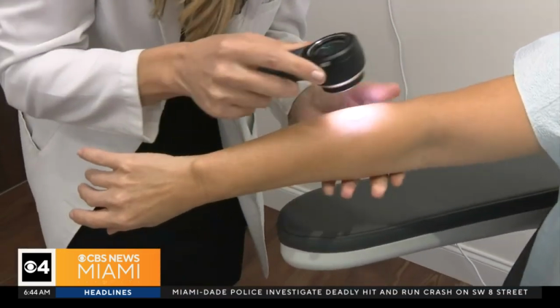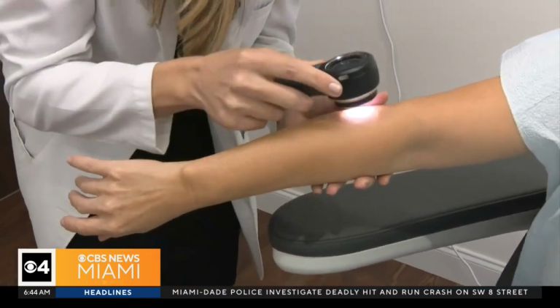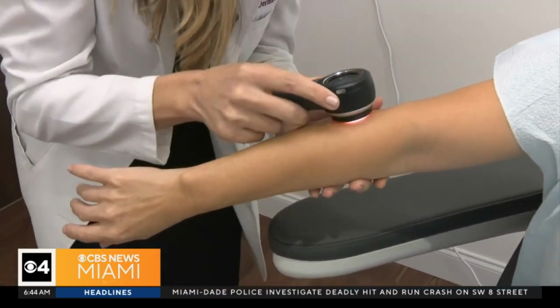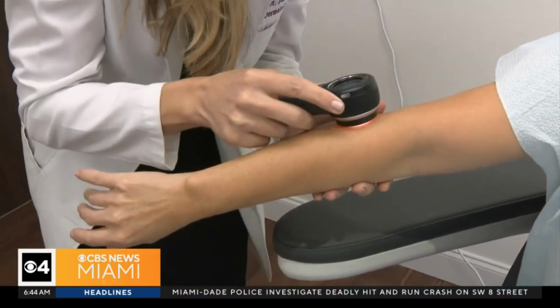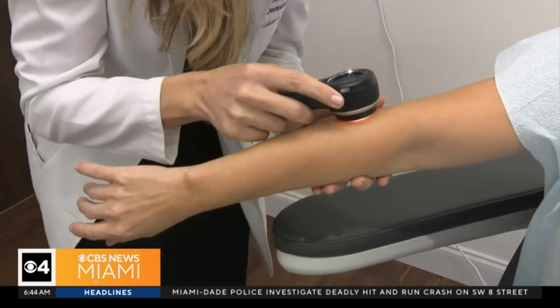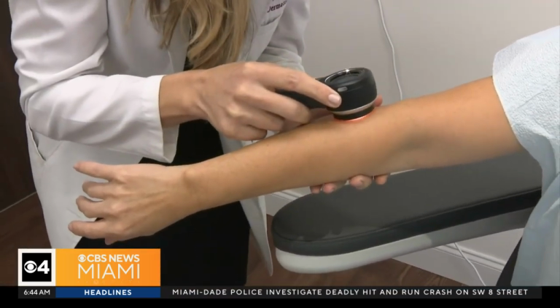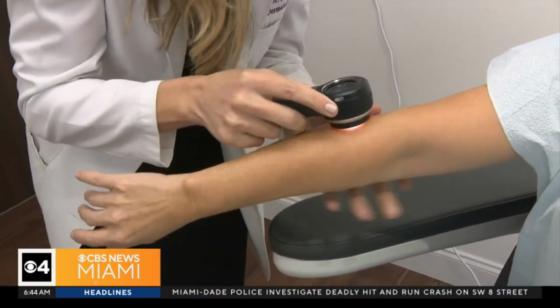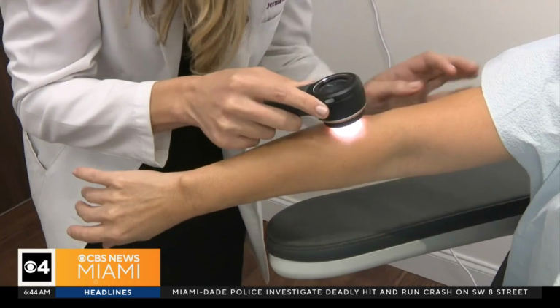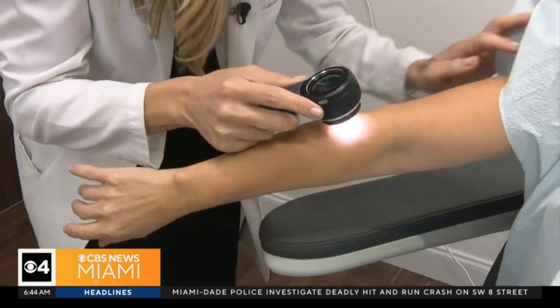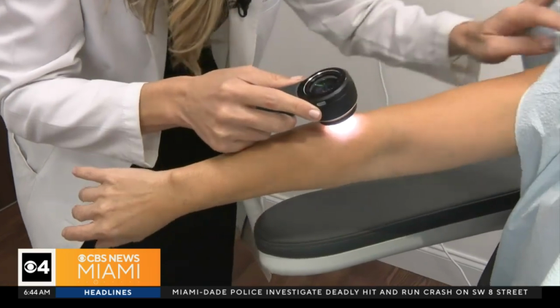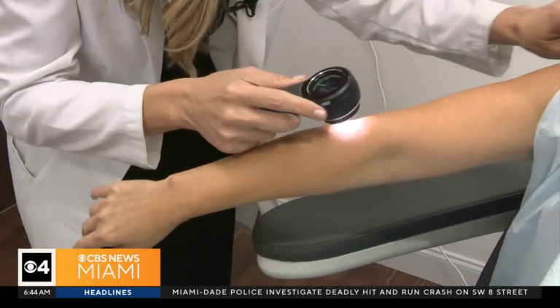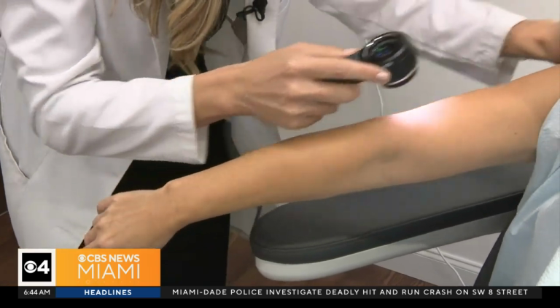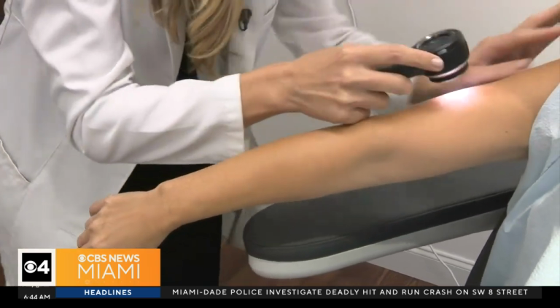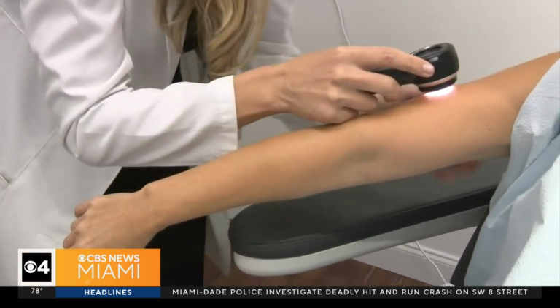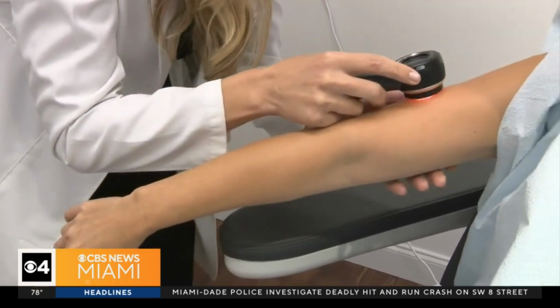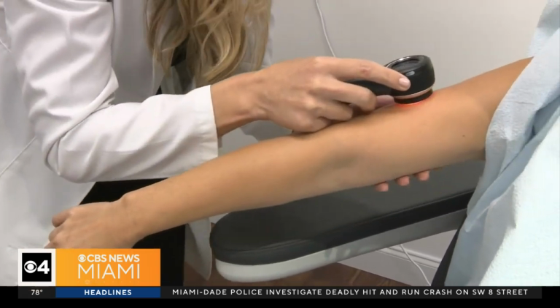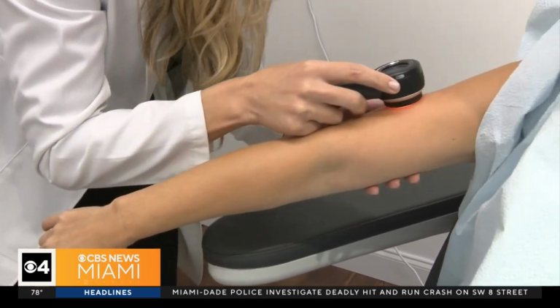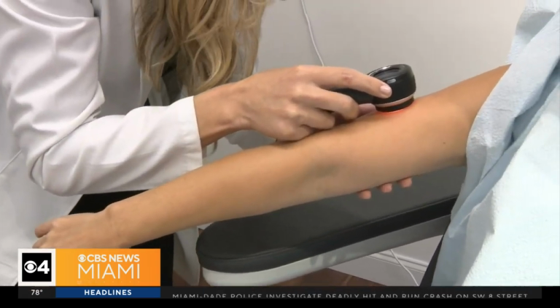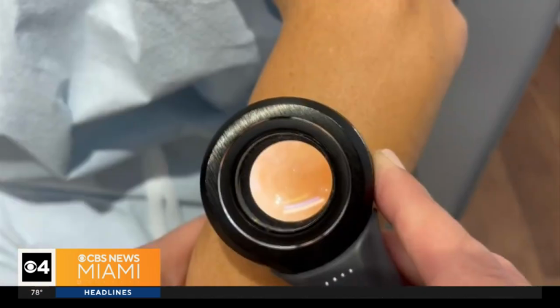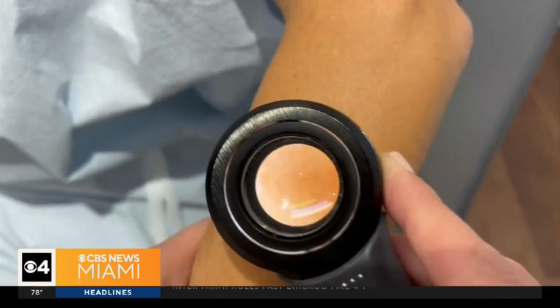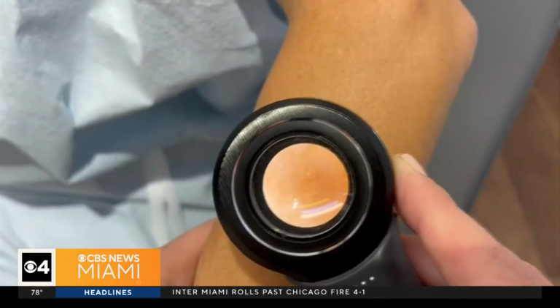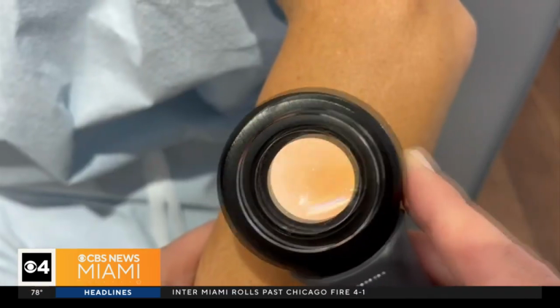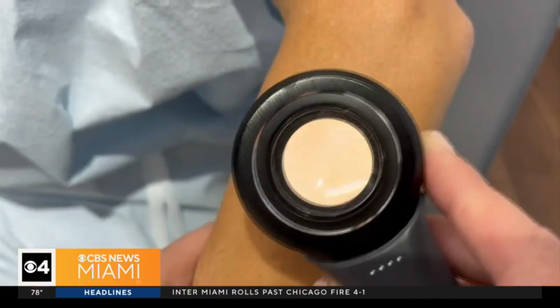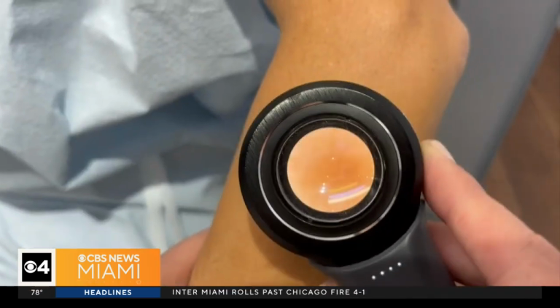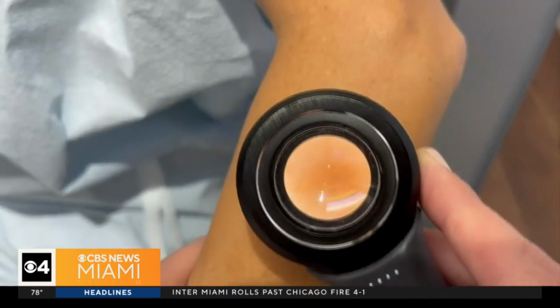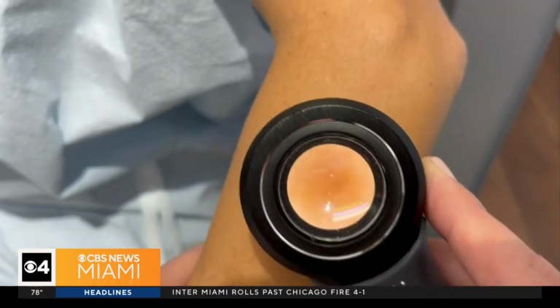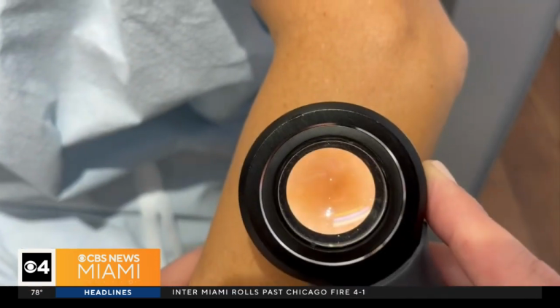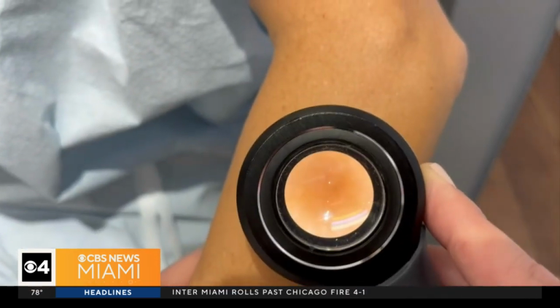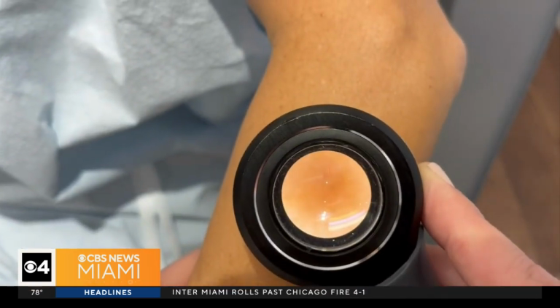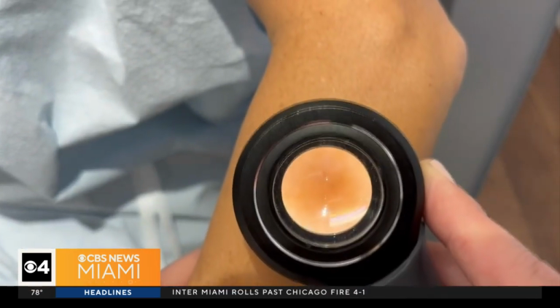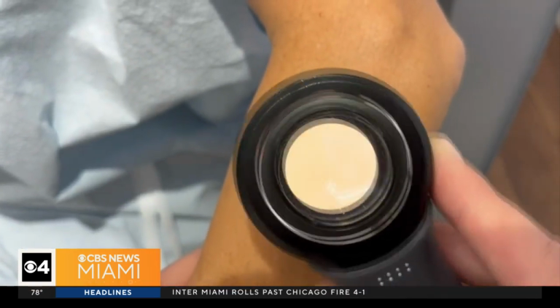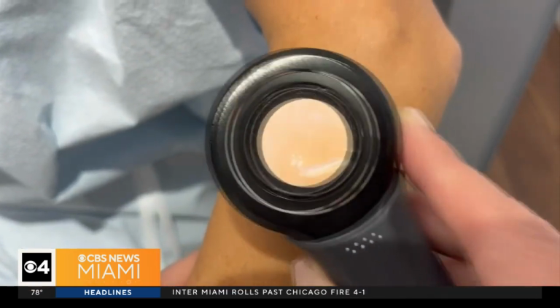'I'm looking for pigment — checking to see if there's any increased vasculature or abnormal pigment deposits.' You can actually spot some of these yourself, which could save your life.